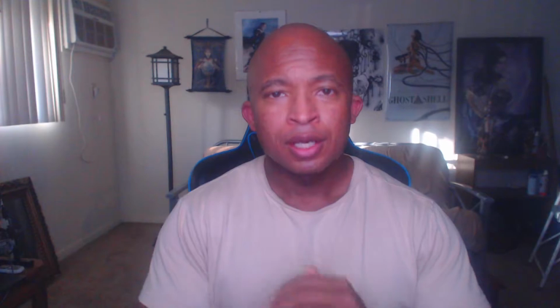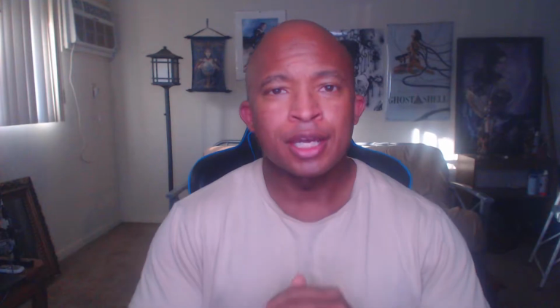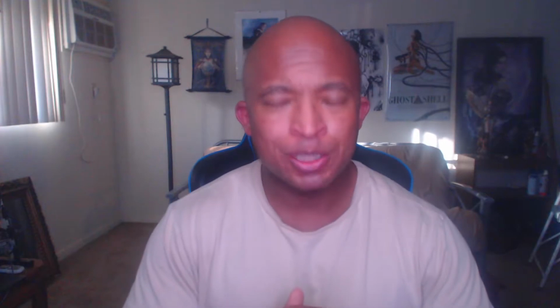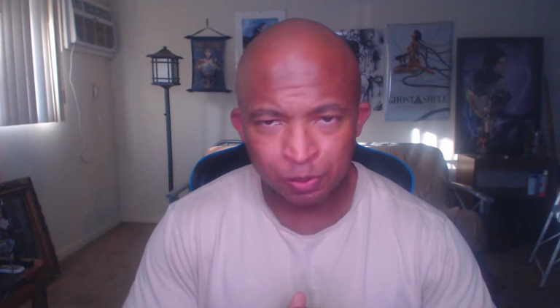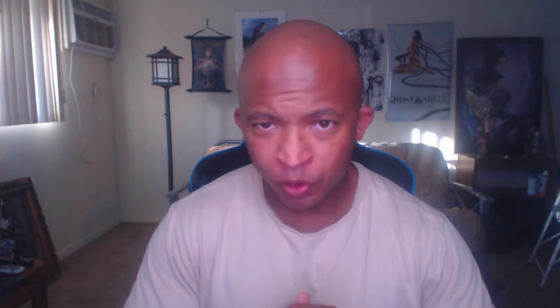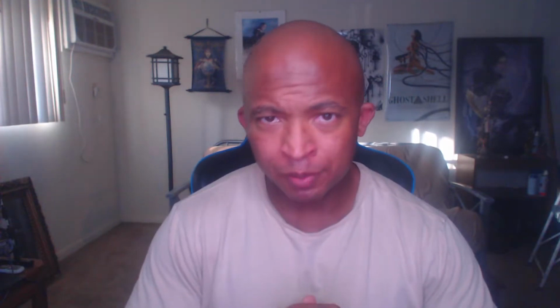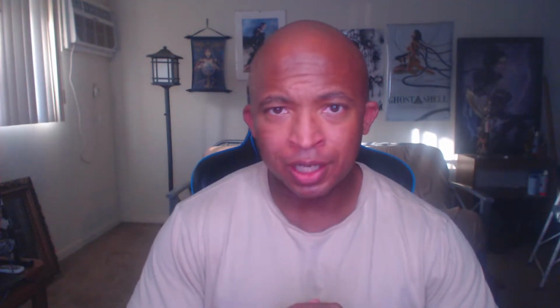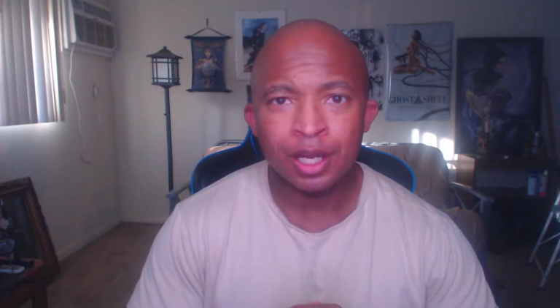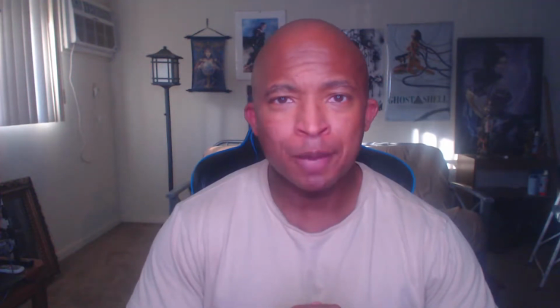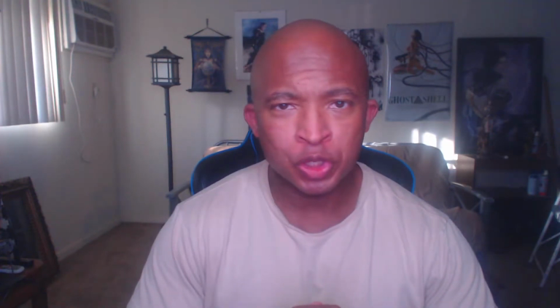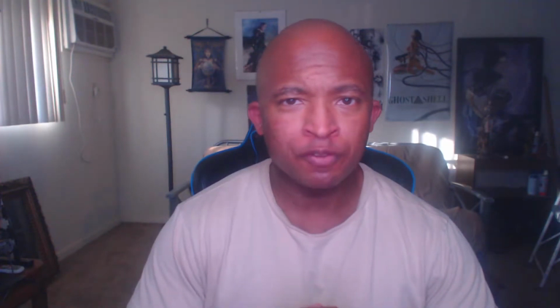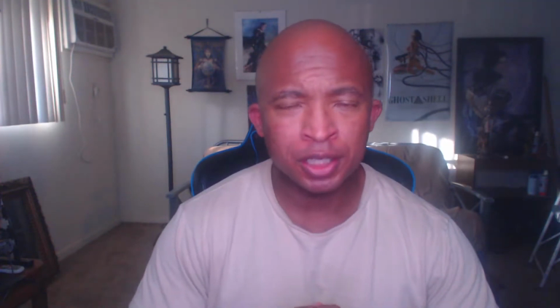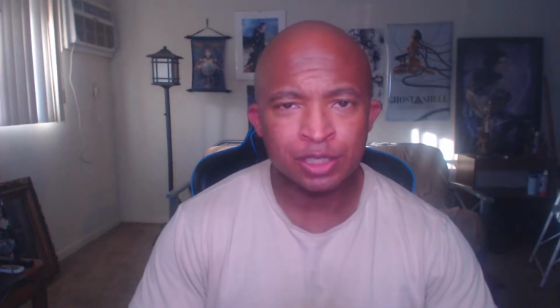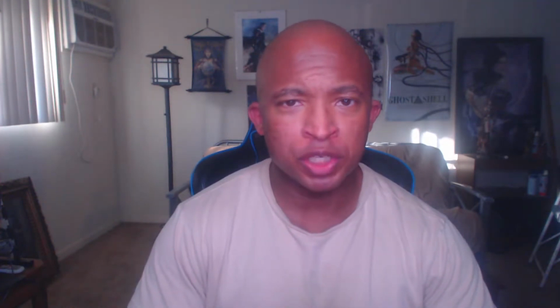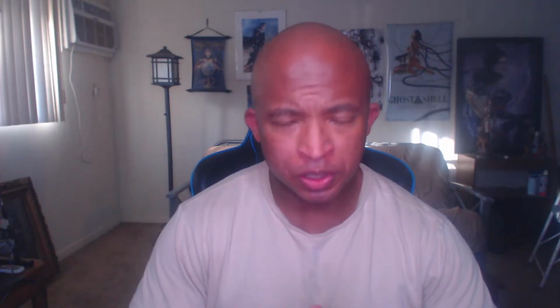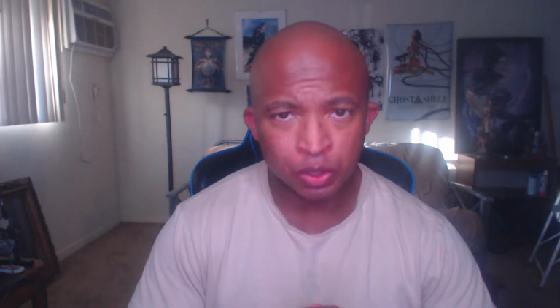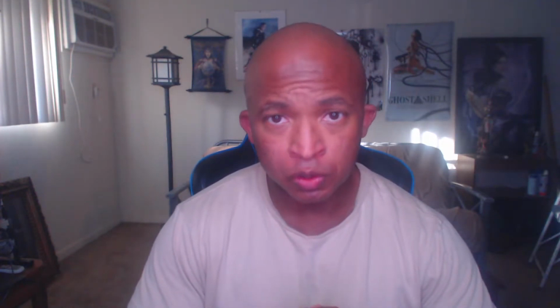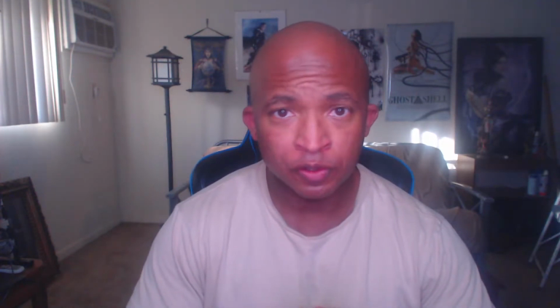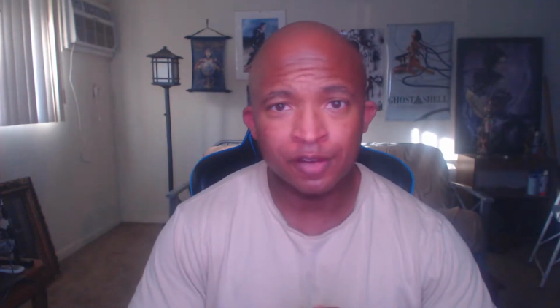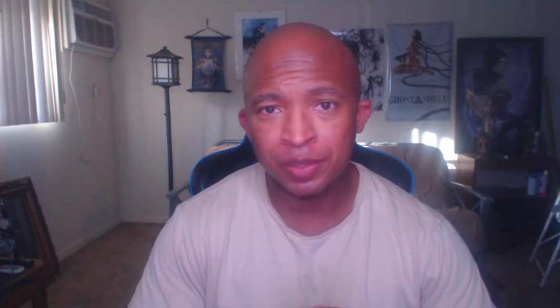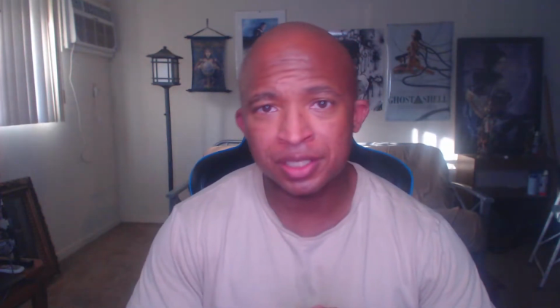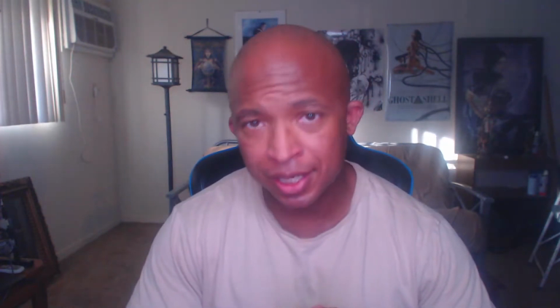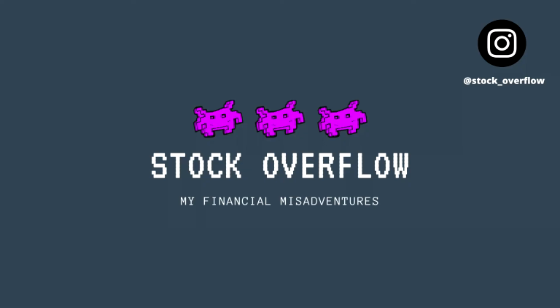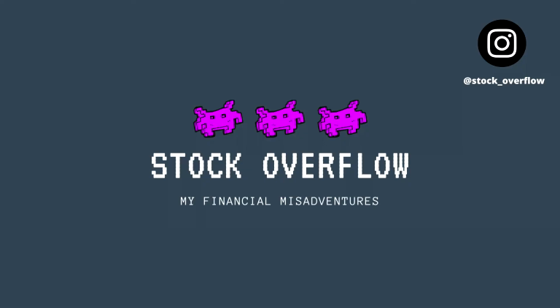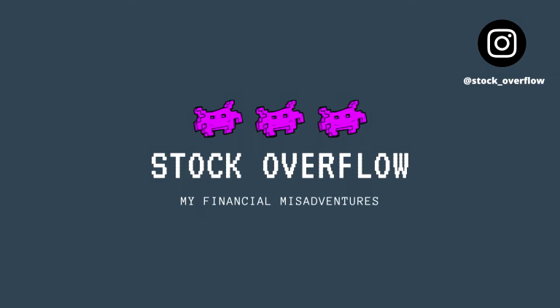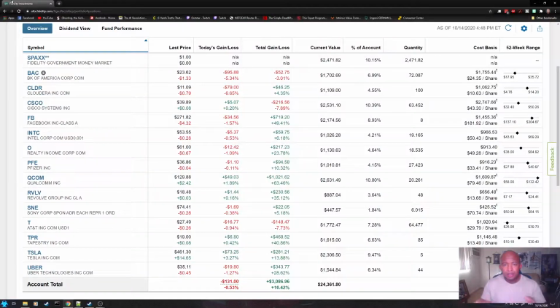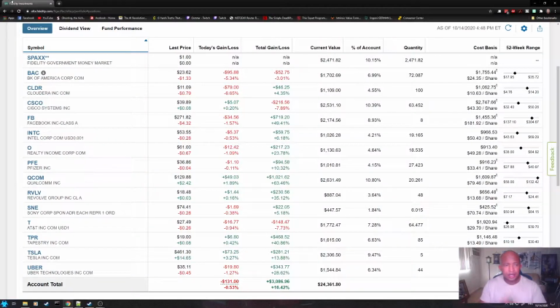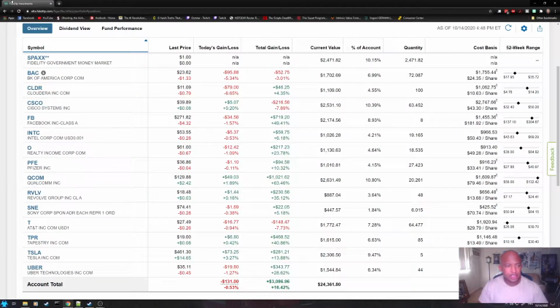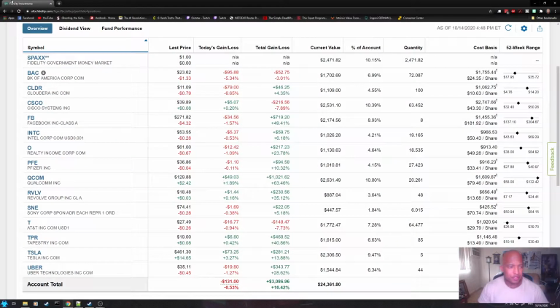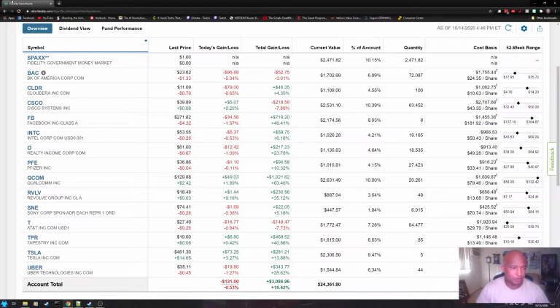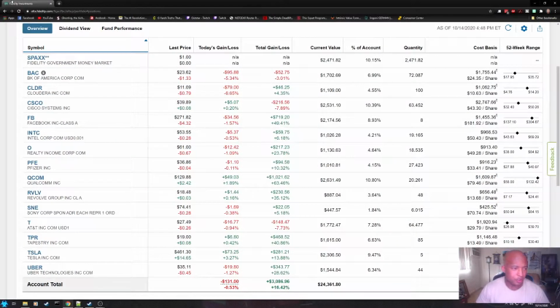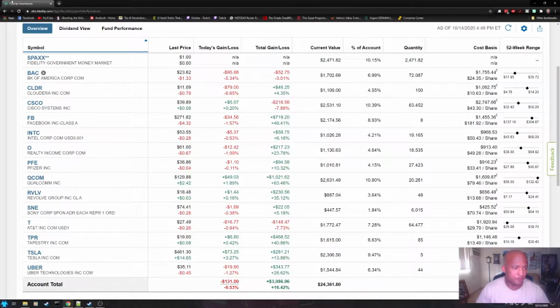In this week's portfolio update, I'm going to show you Fidelity's research tool for evaluating stocks. Let's start with the portfolio first.